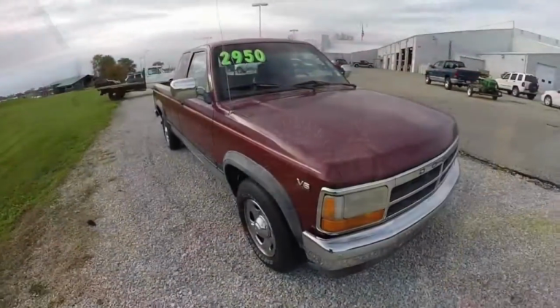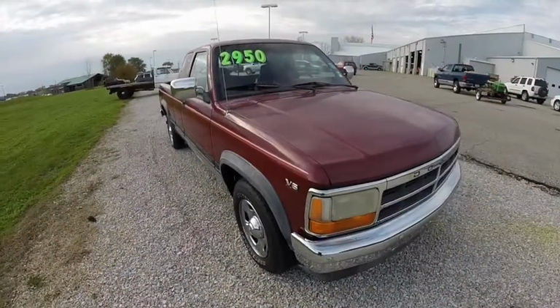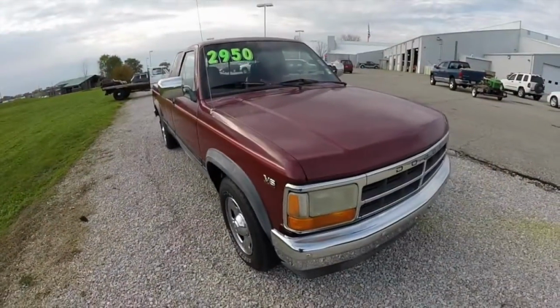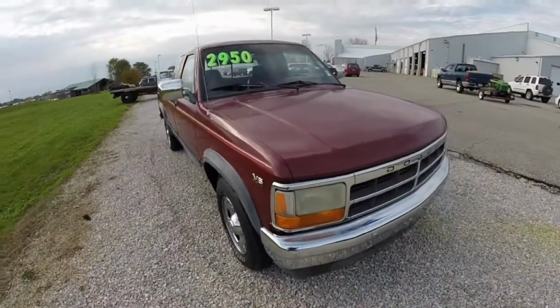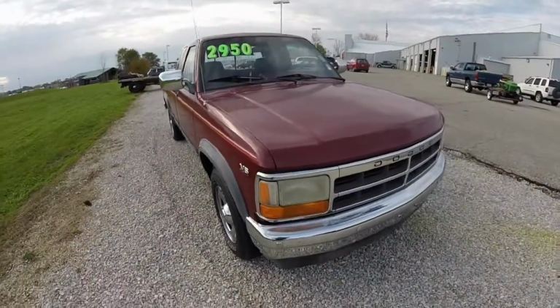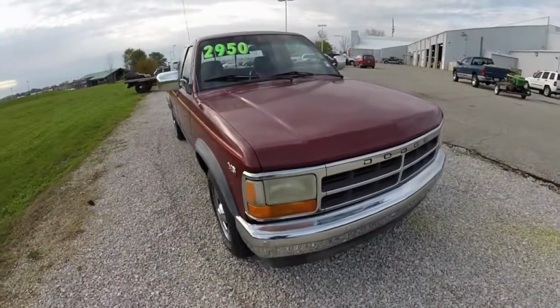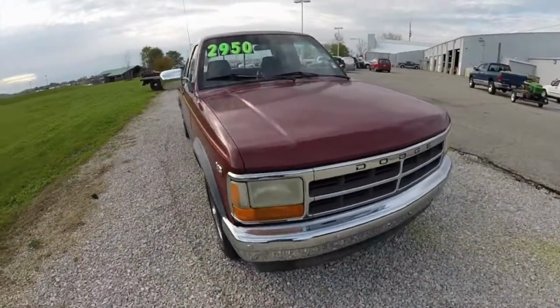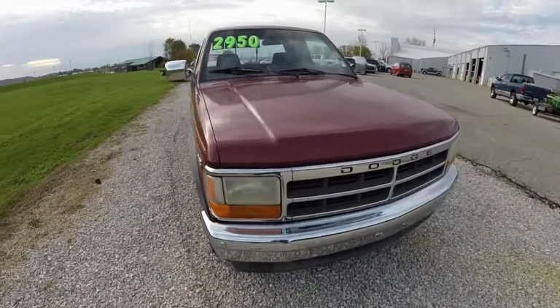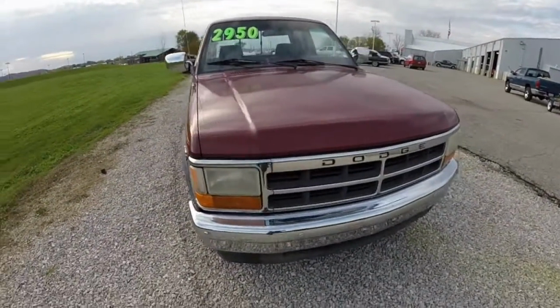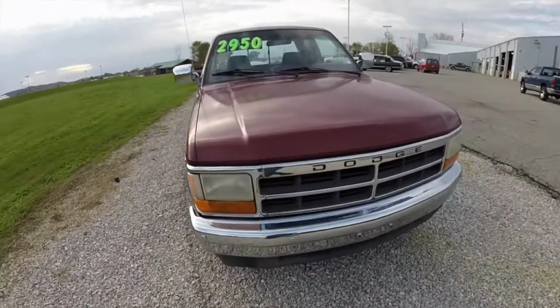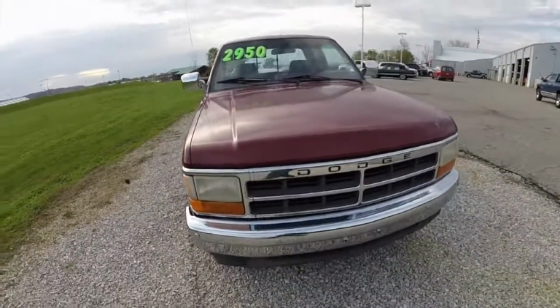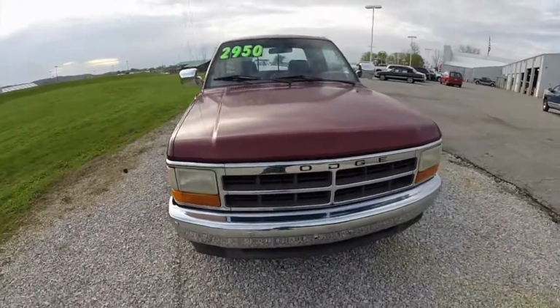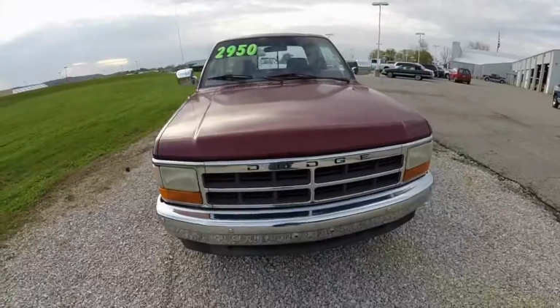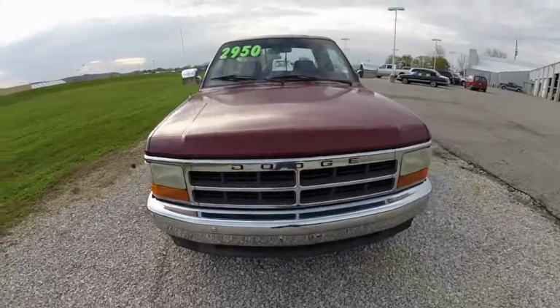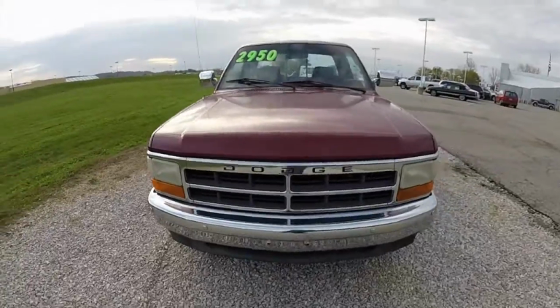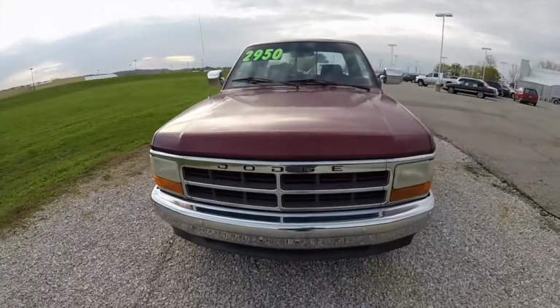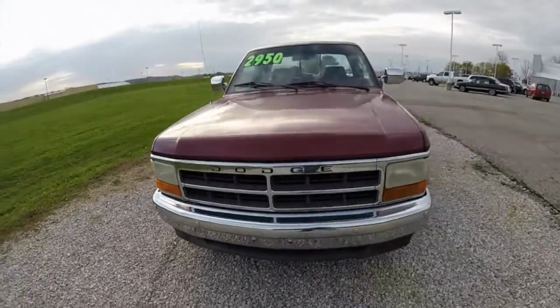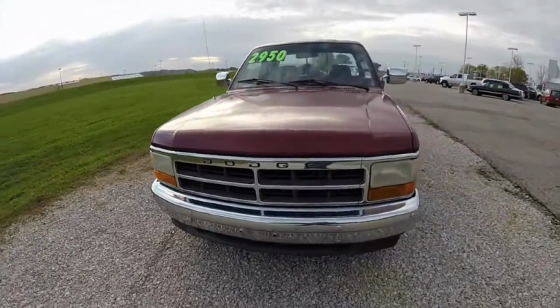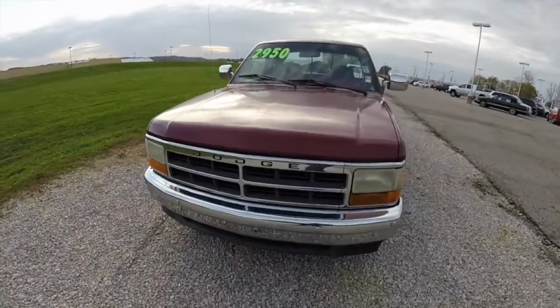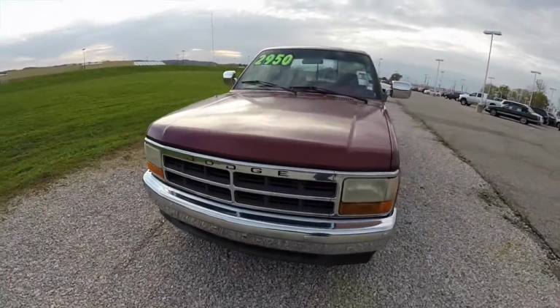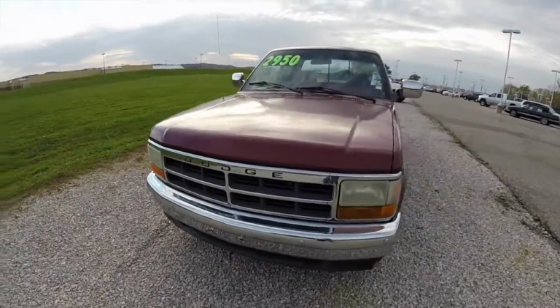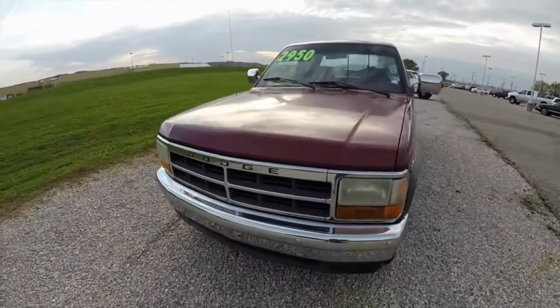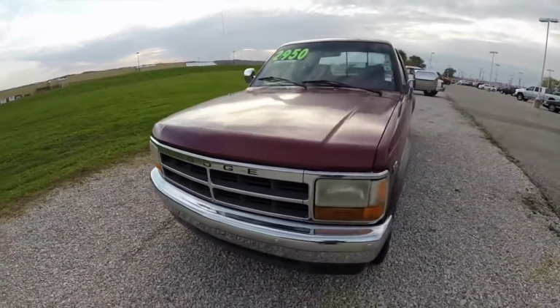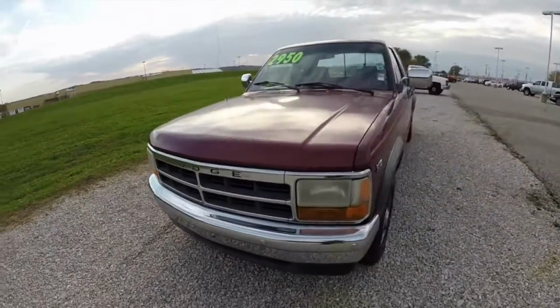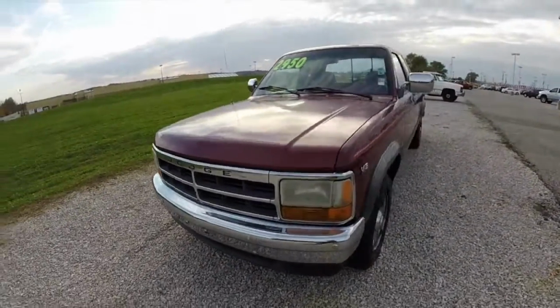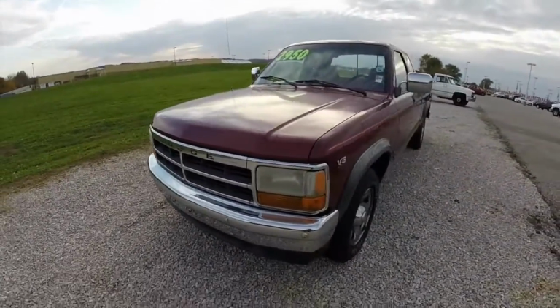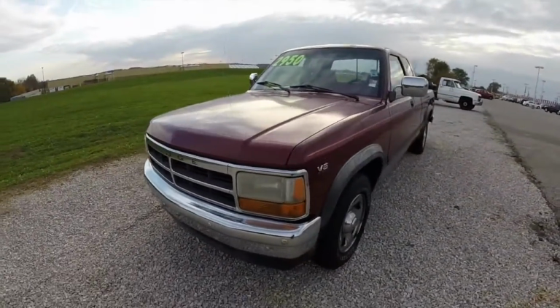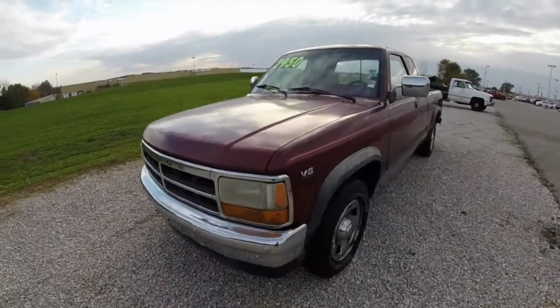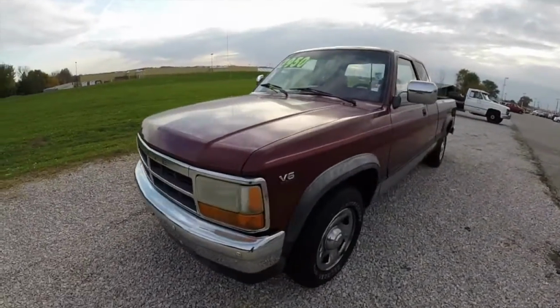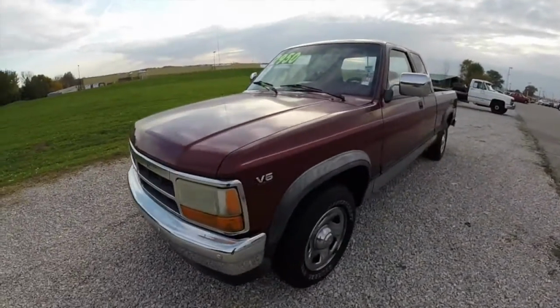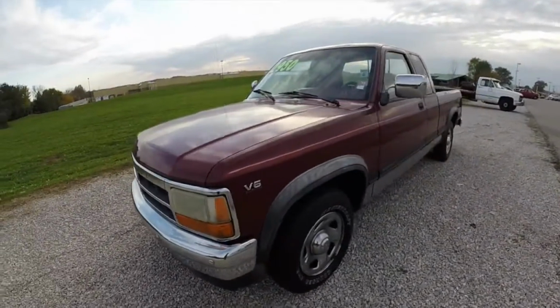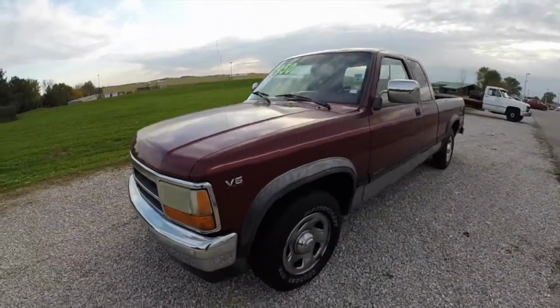Hello everyone. Today we're going to take a quick walk-around look at this 1995 Dodge Dakota SLT.